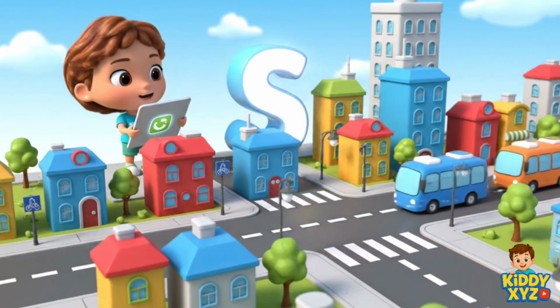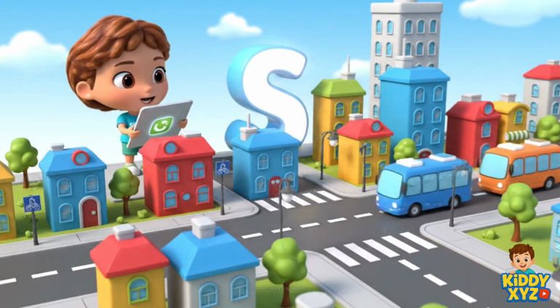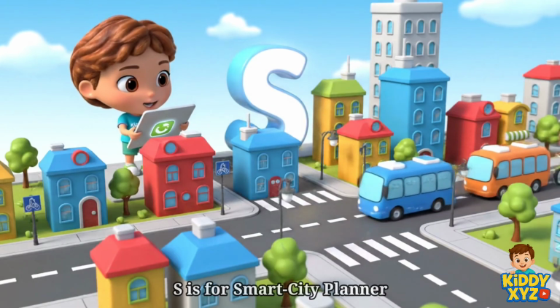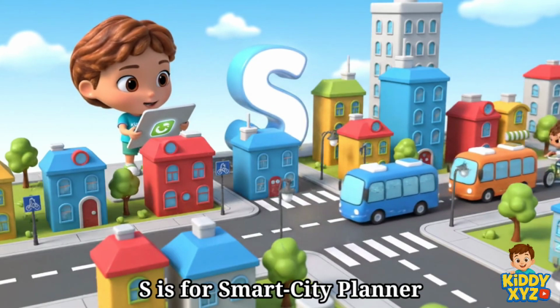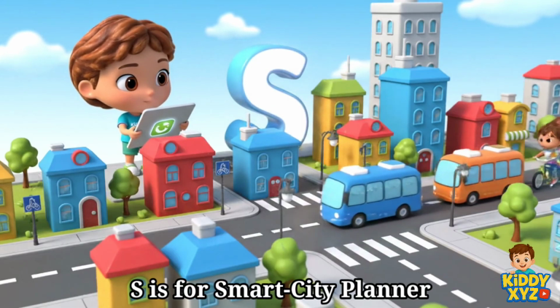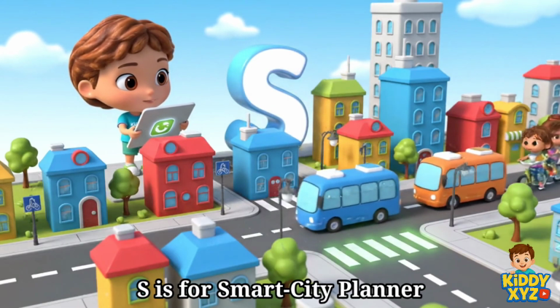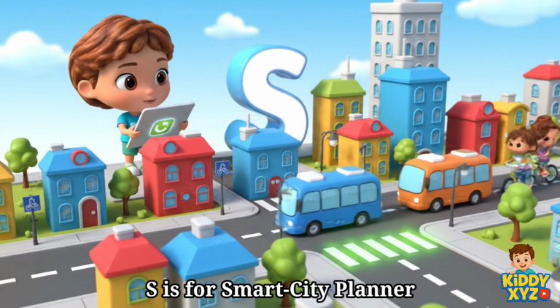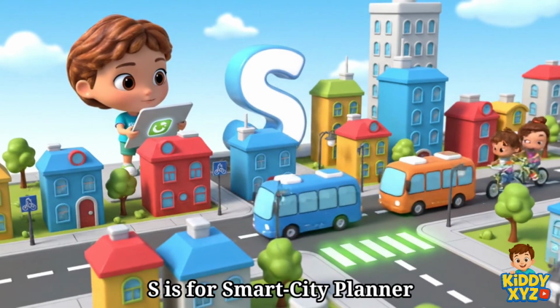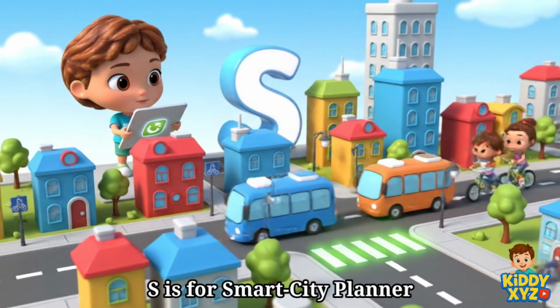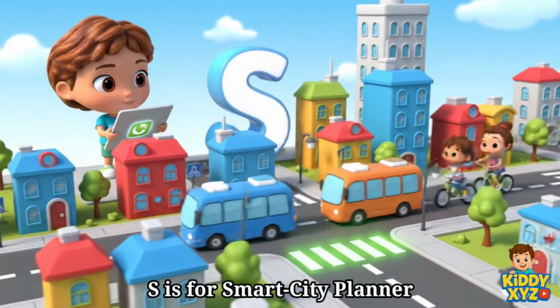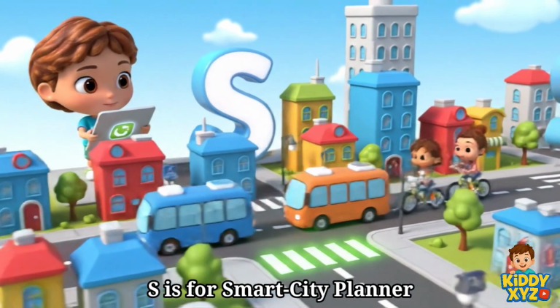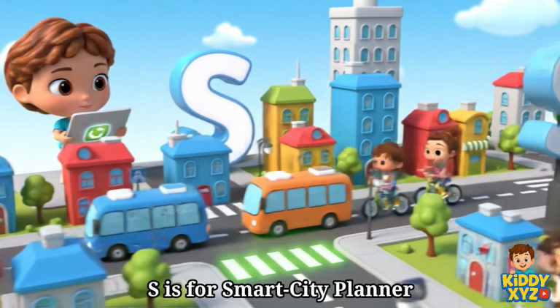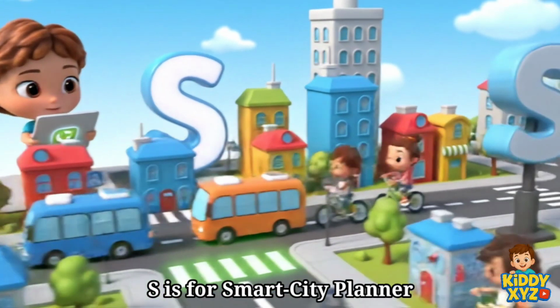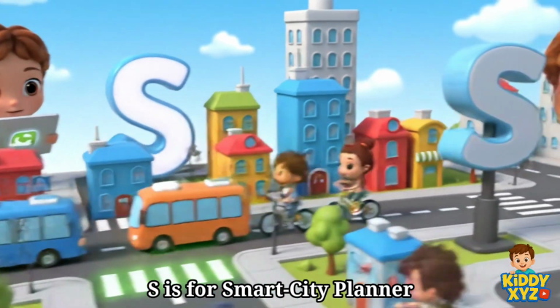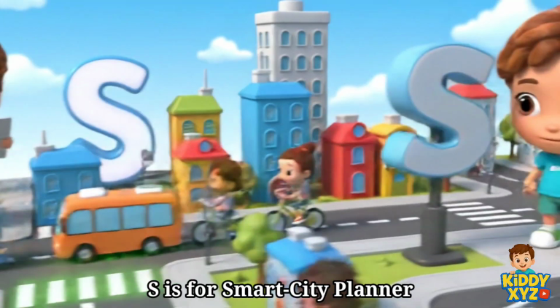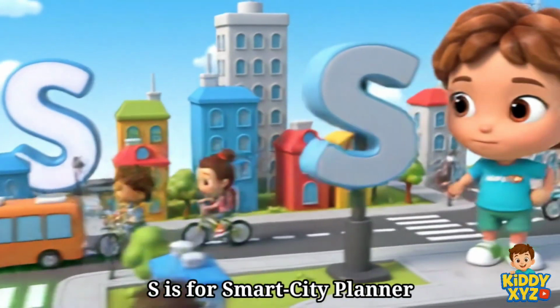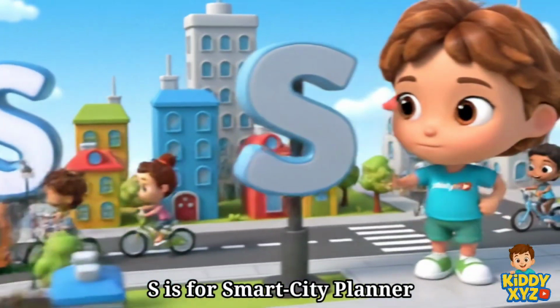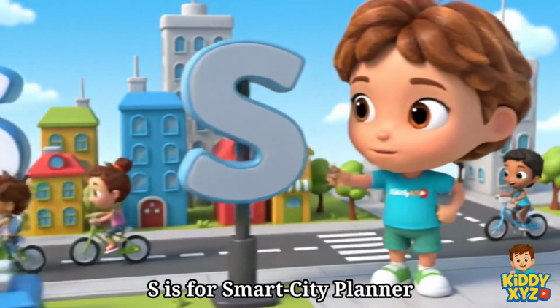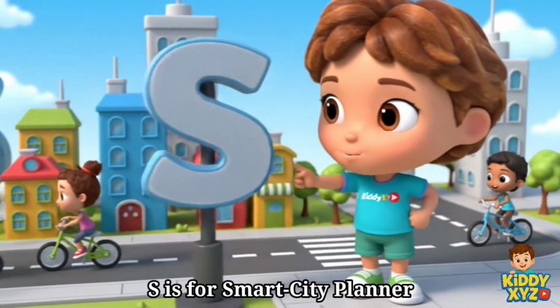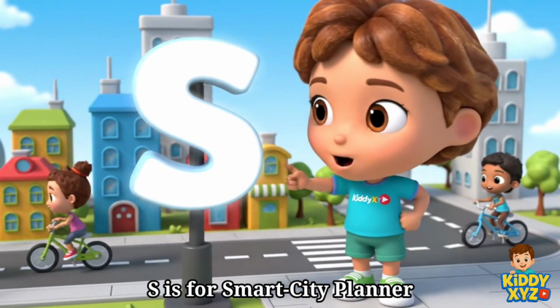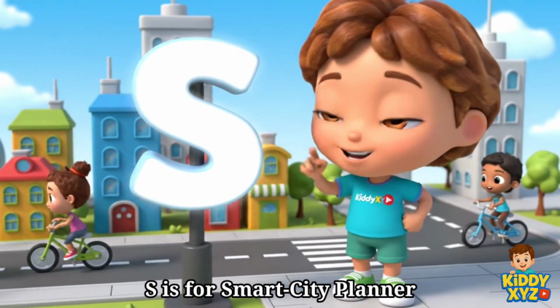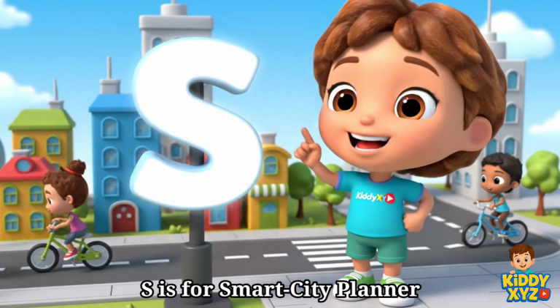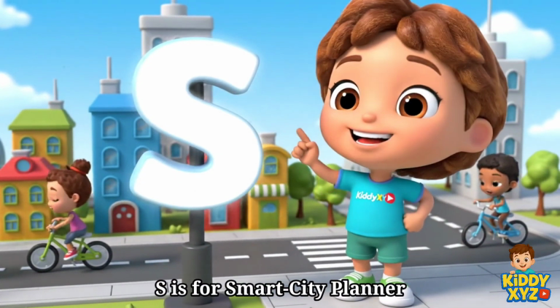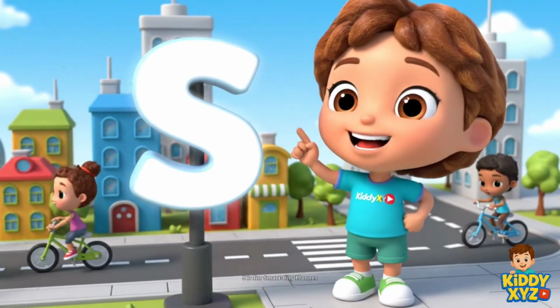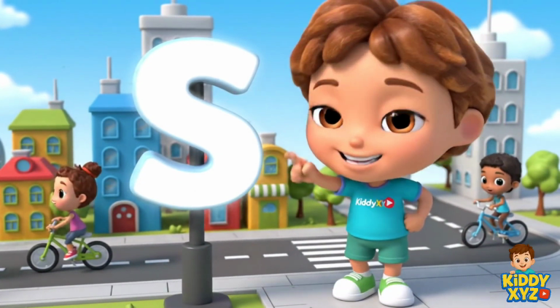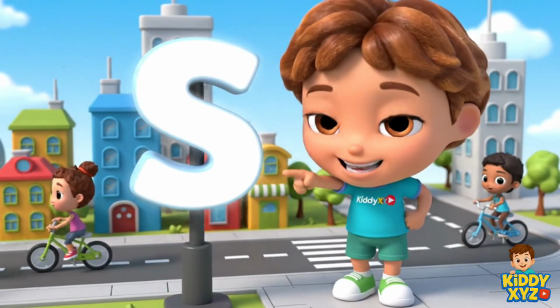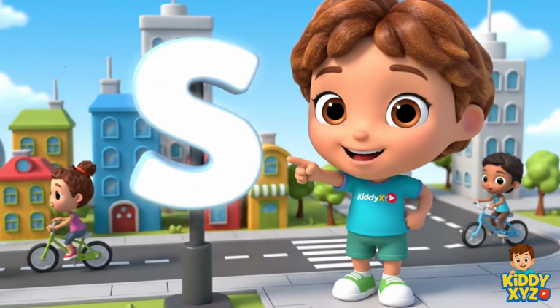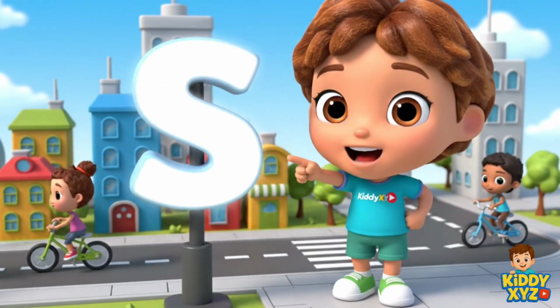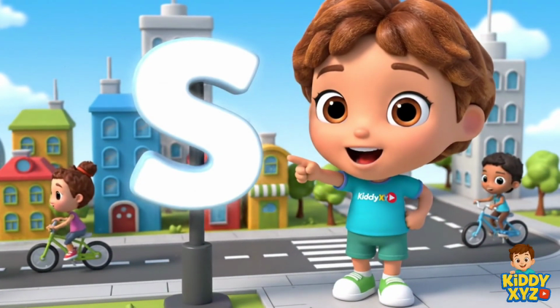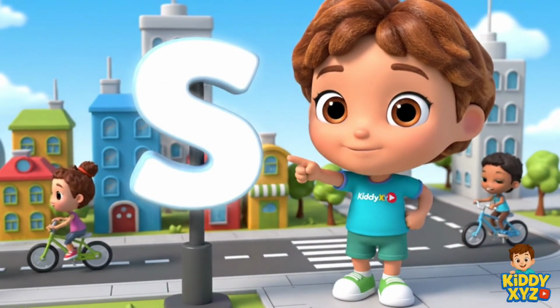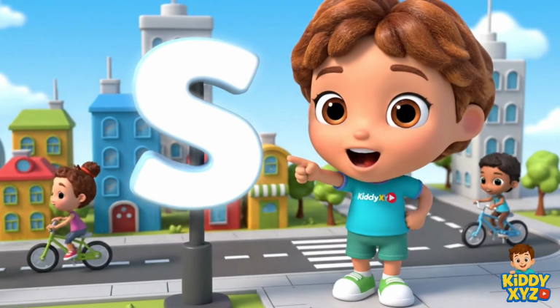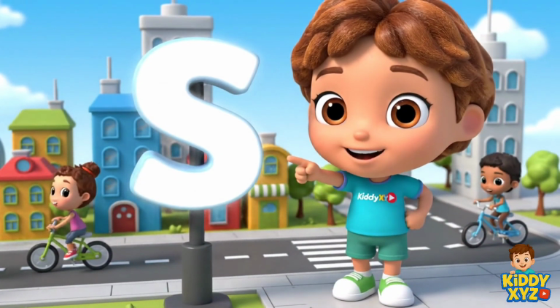S is for Smart City Planner. Making travel easy, safe and fun.